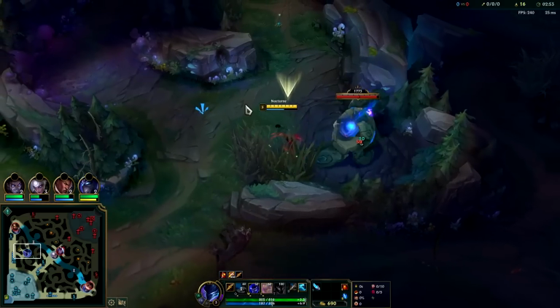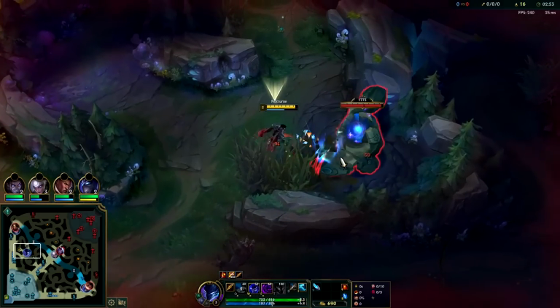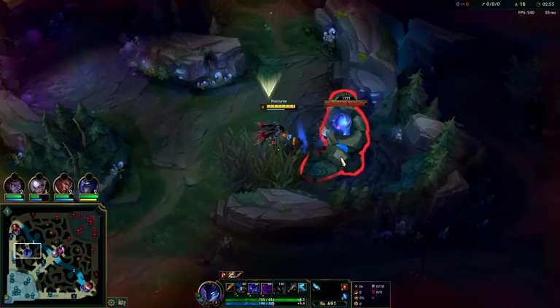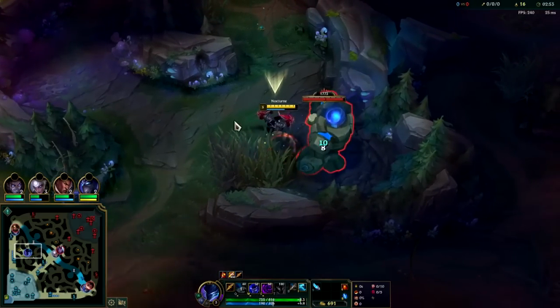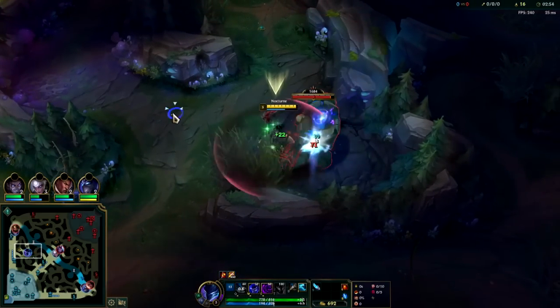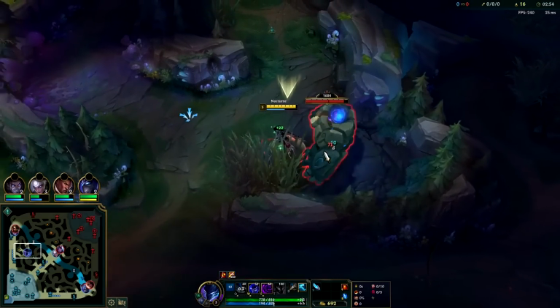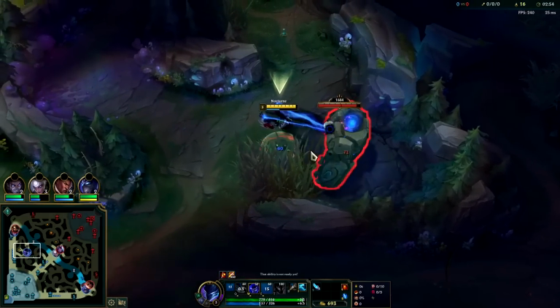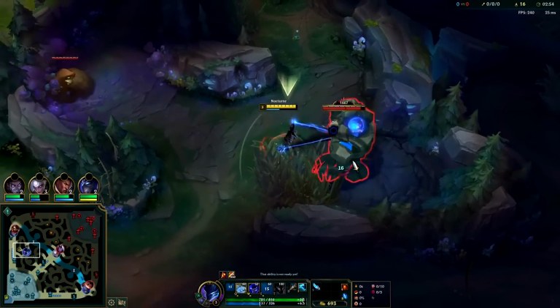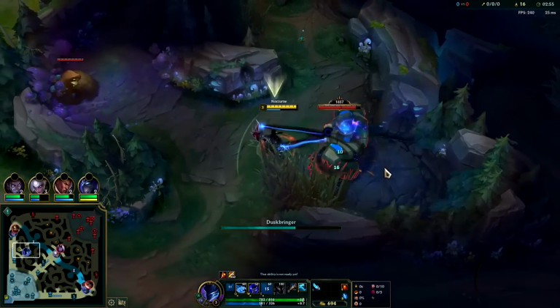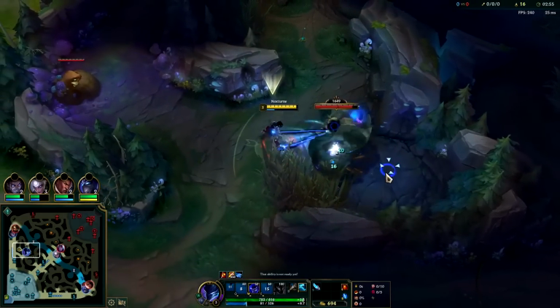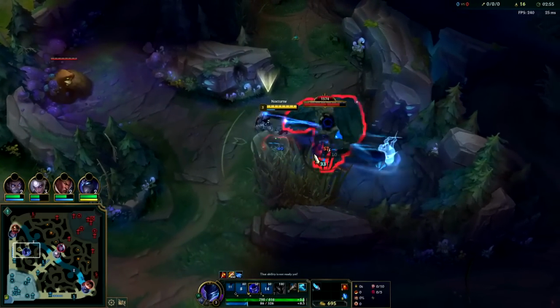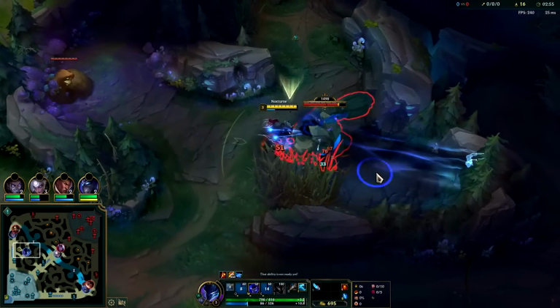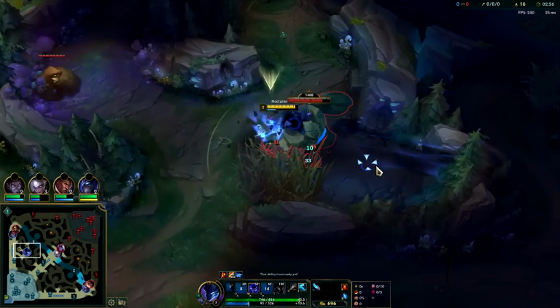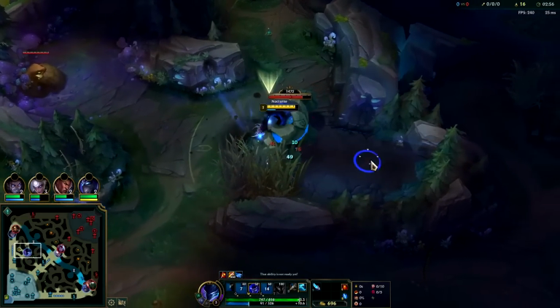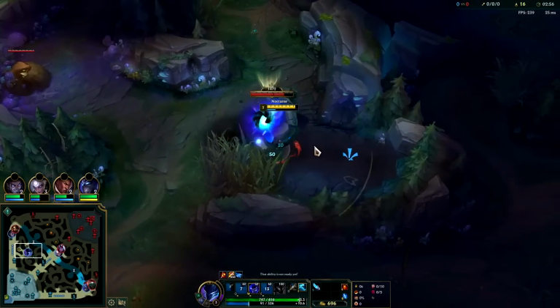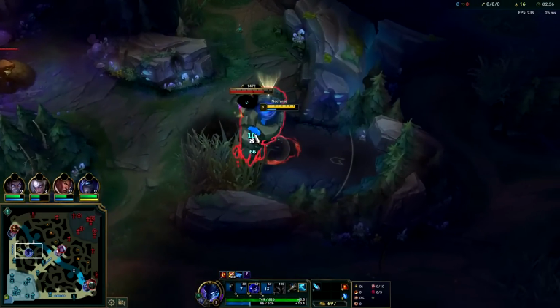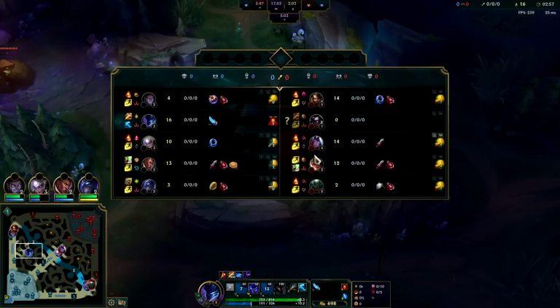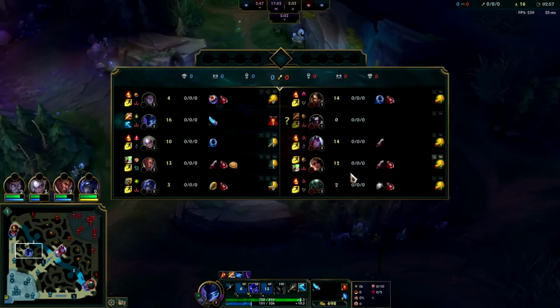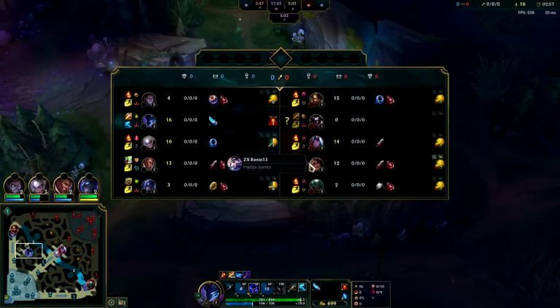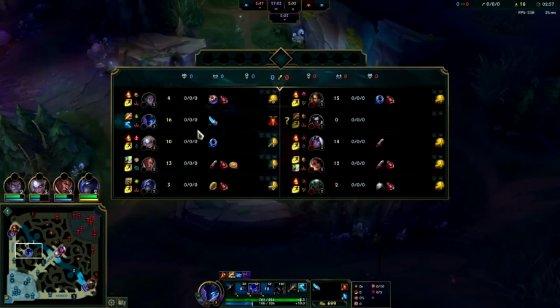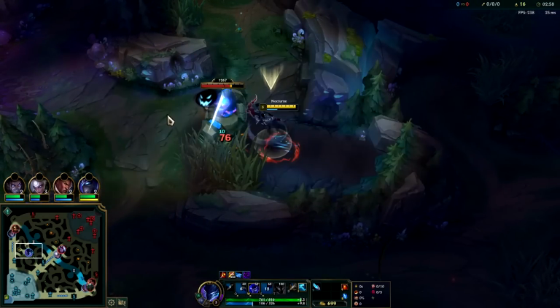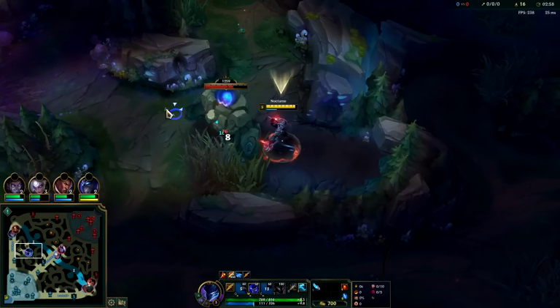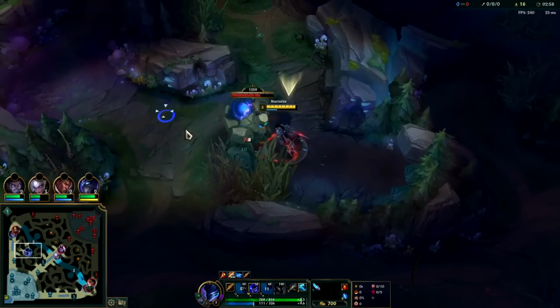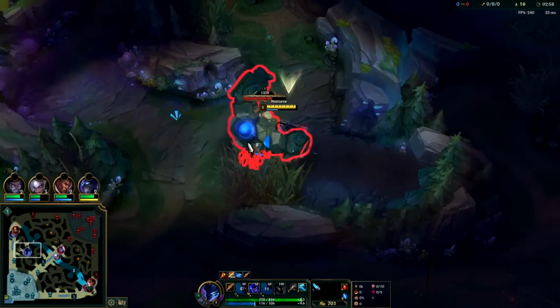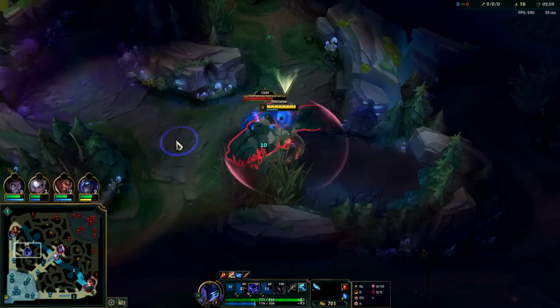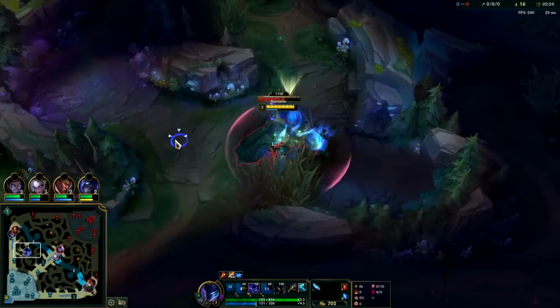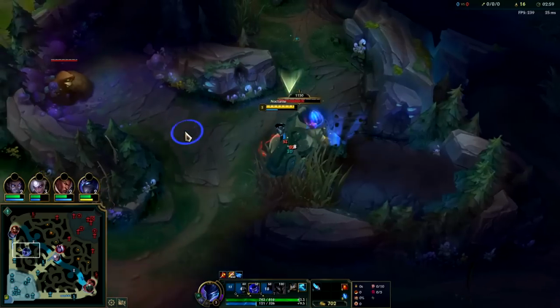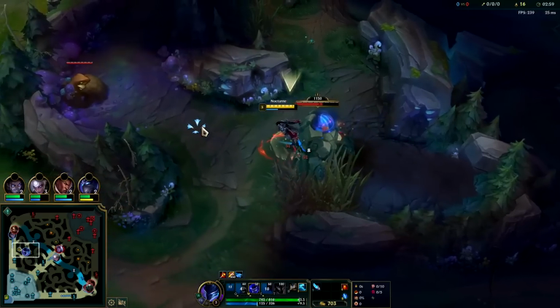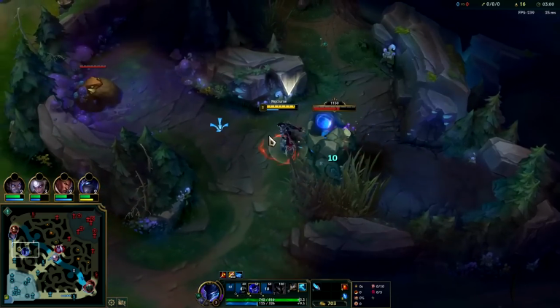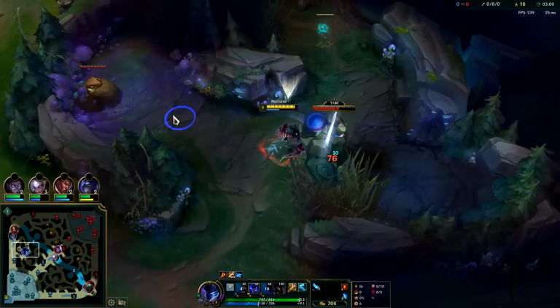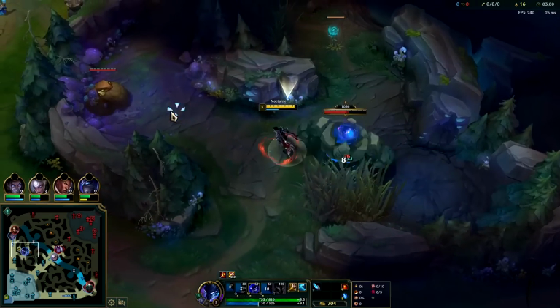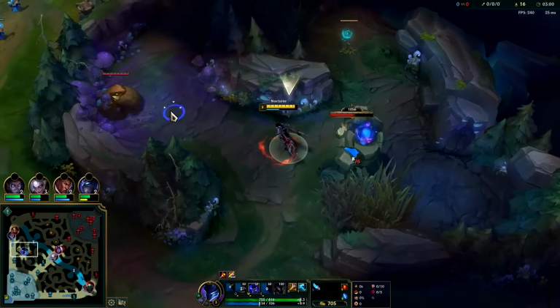League is all about your advantage, you versus them — so tempo is super super important. You can press them, force fights against them, and in their mind they think it's a coinflip, when in reality if they press Tab it is not a coinflip because you're at a steep advantage.